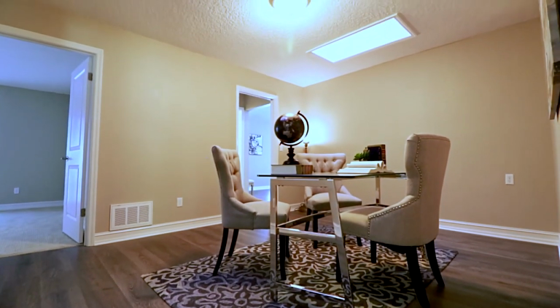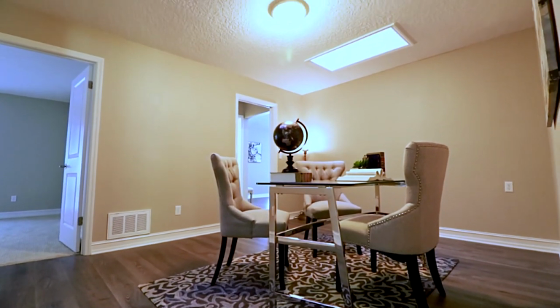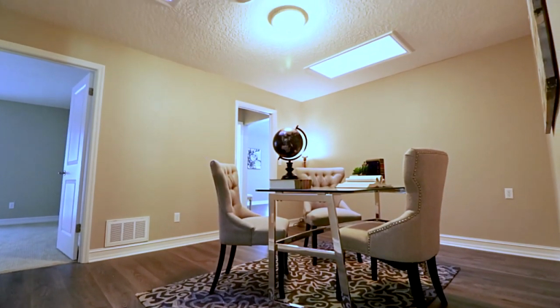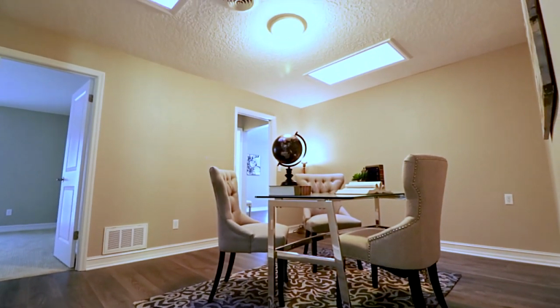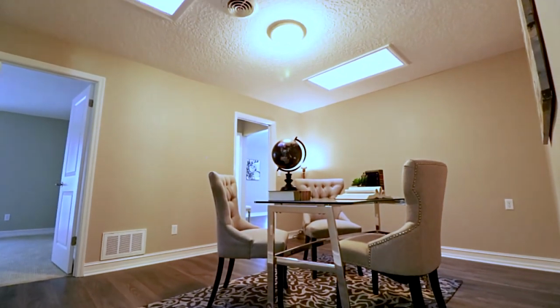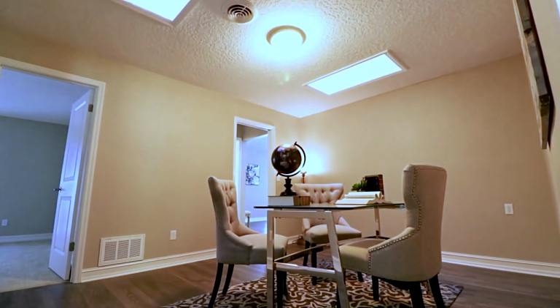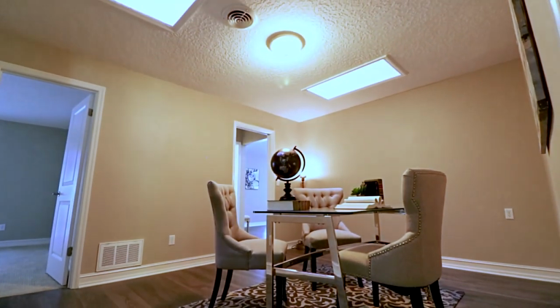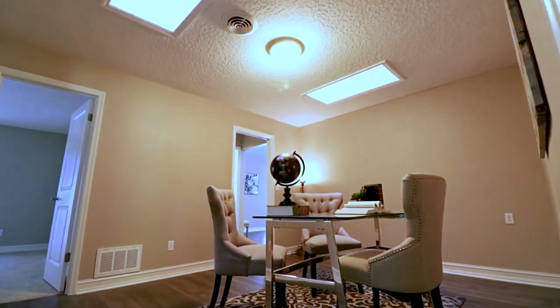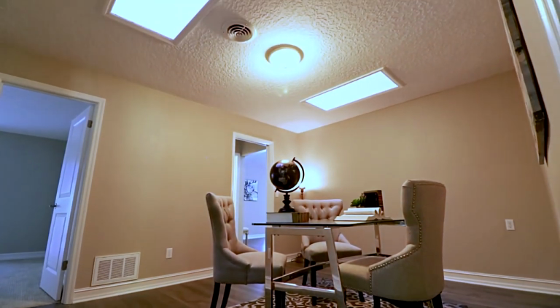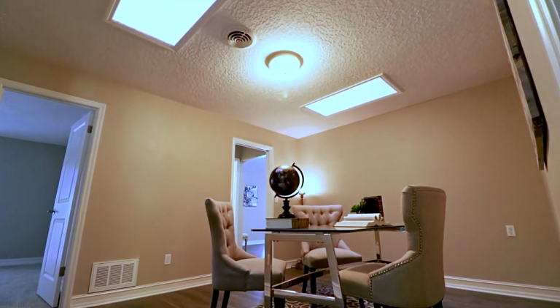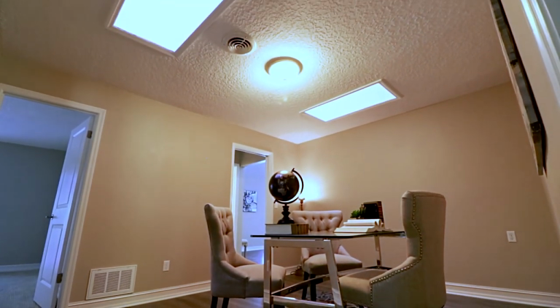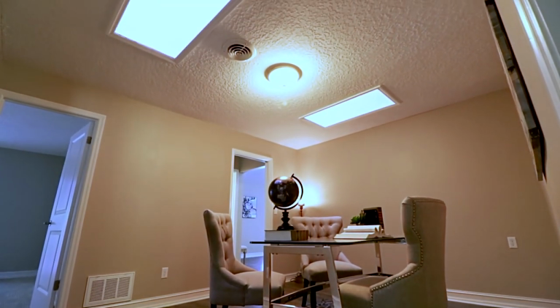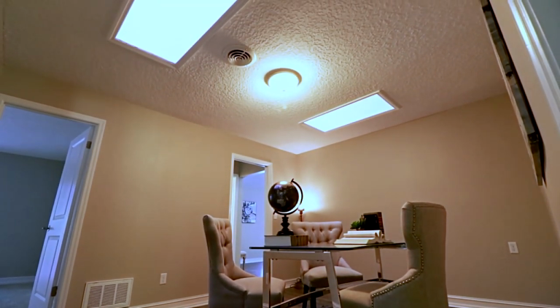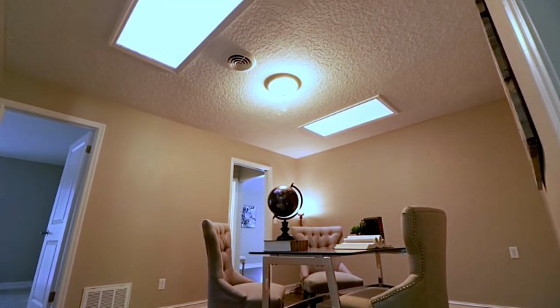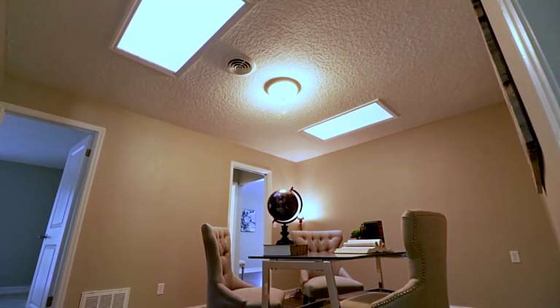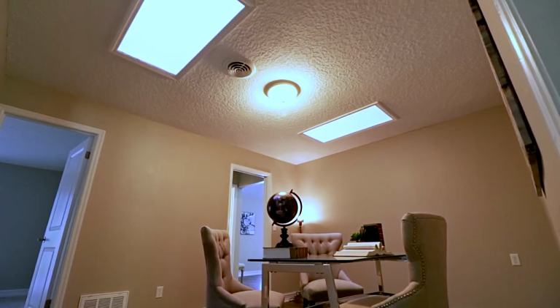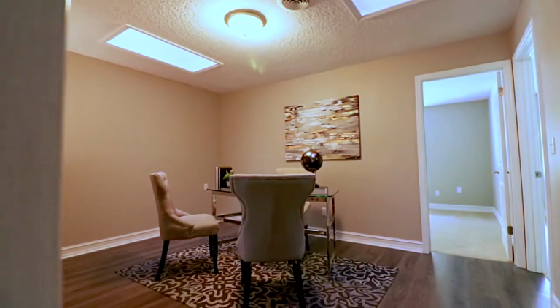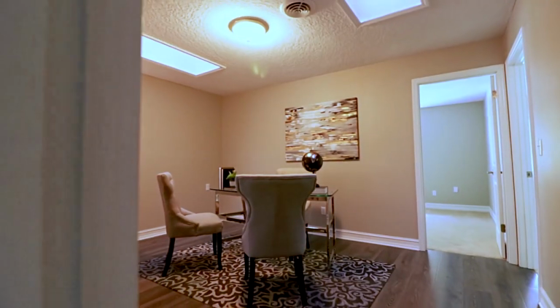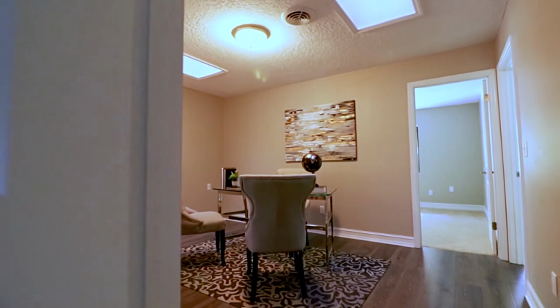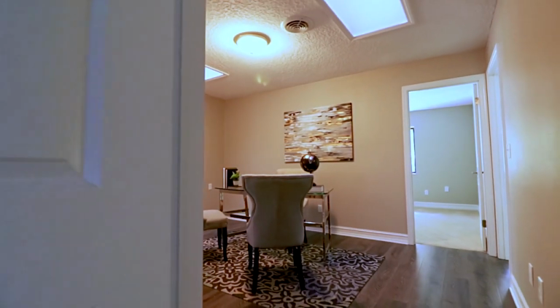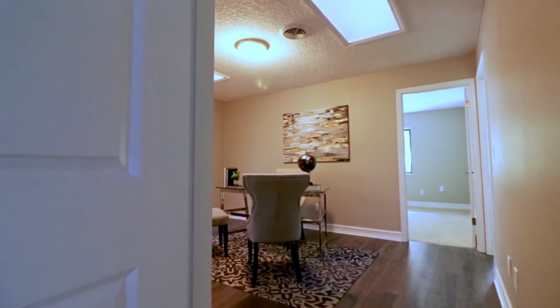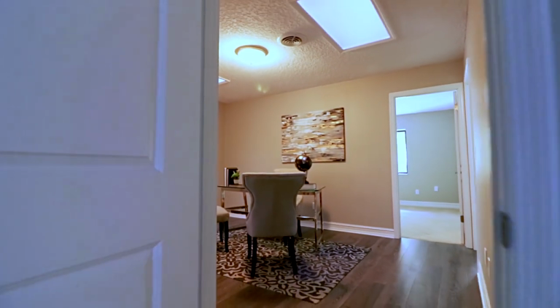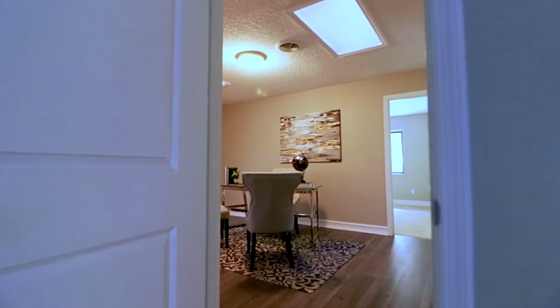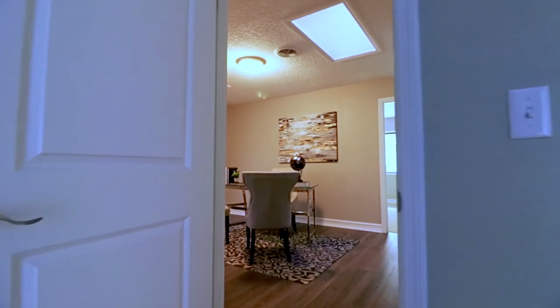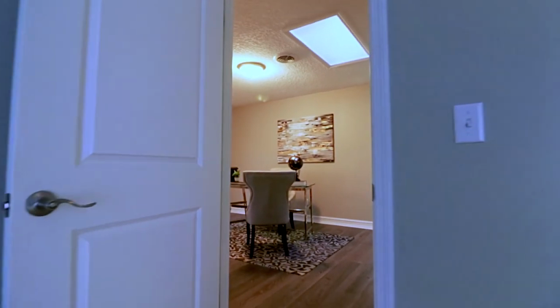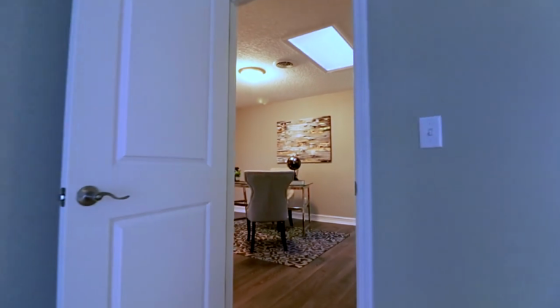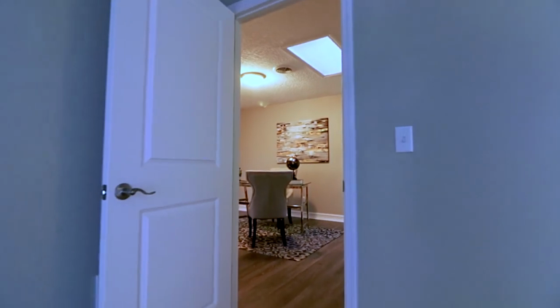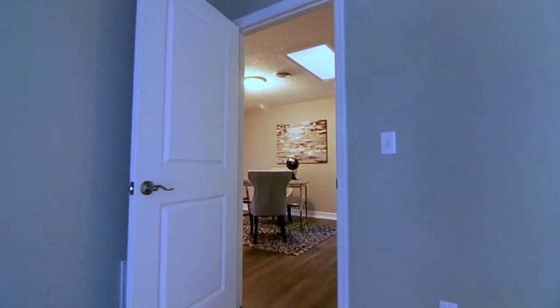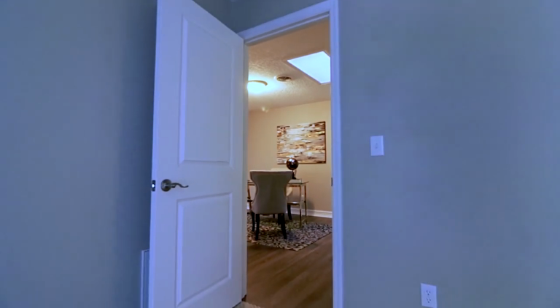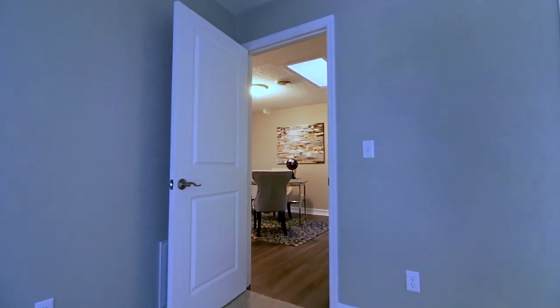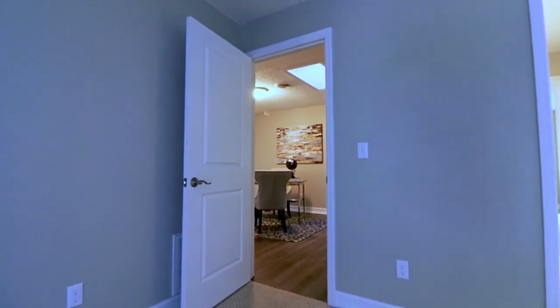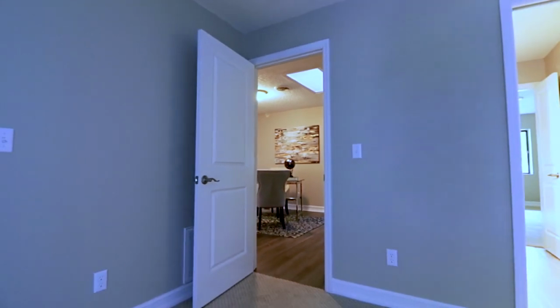The flex room is perfect as a game room for the kids, or as a home business or office for the adults.